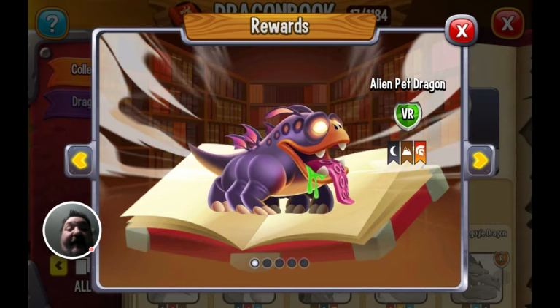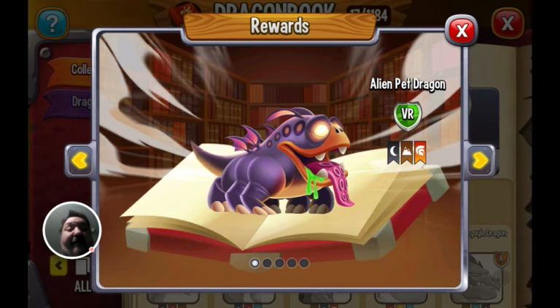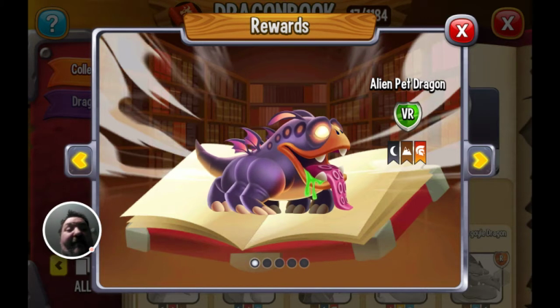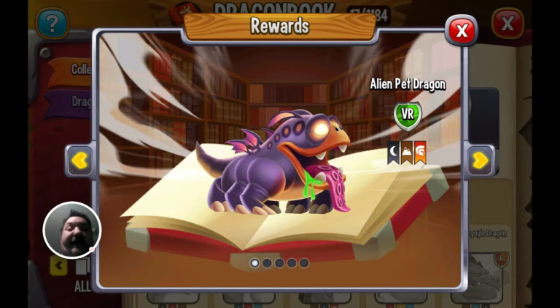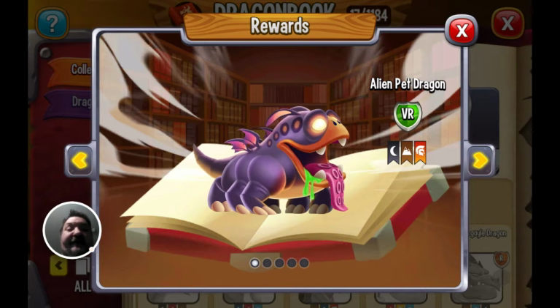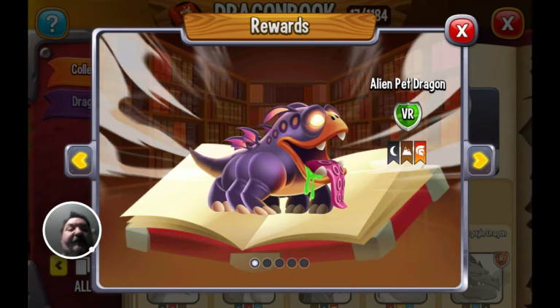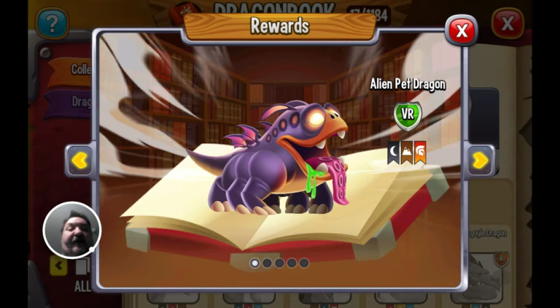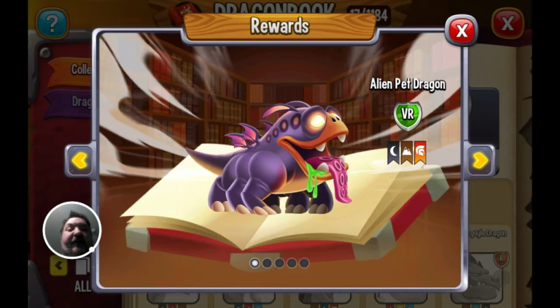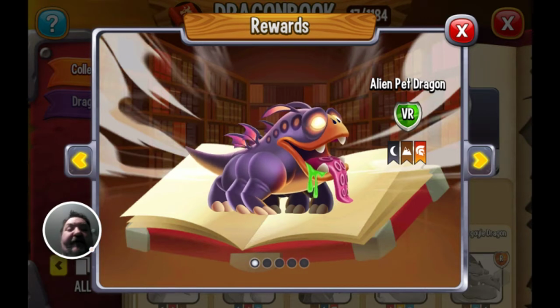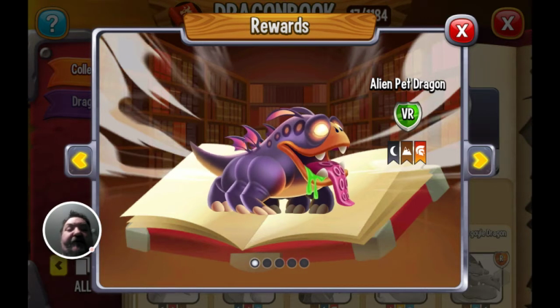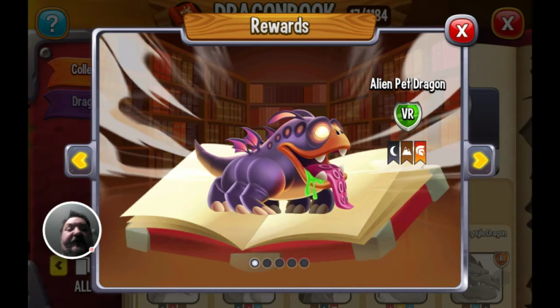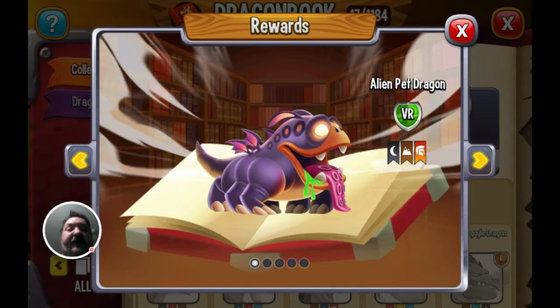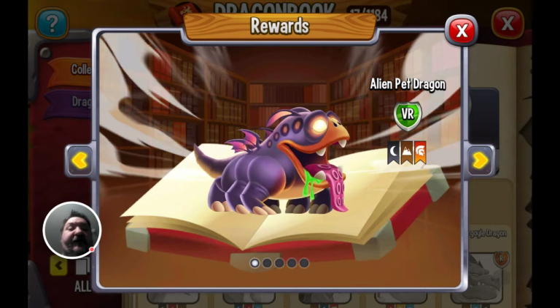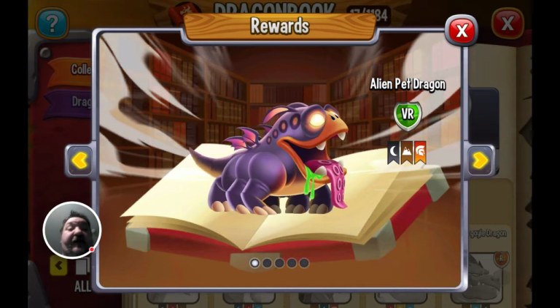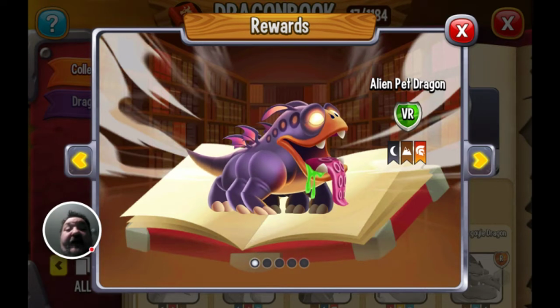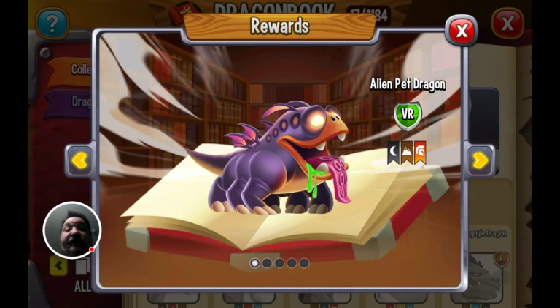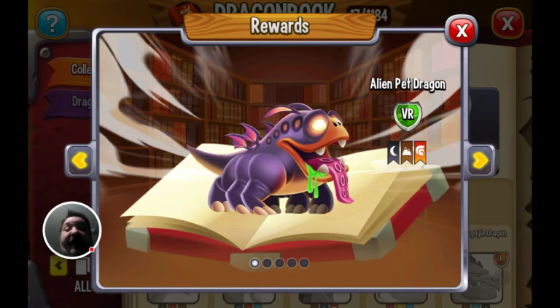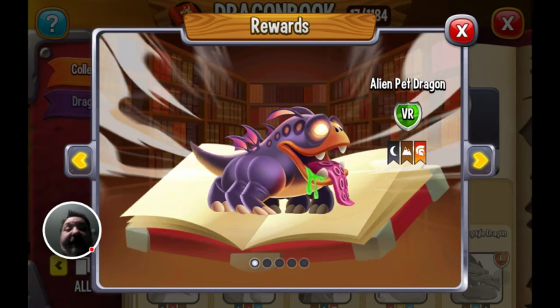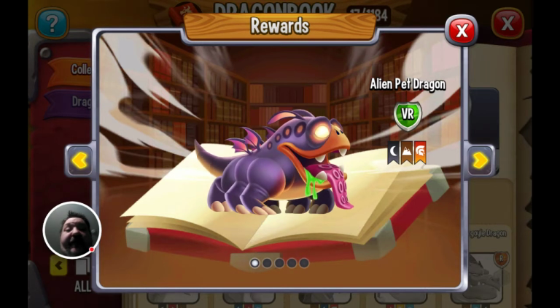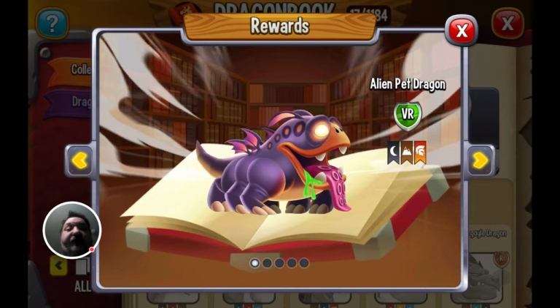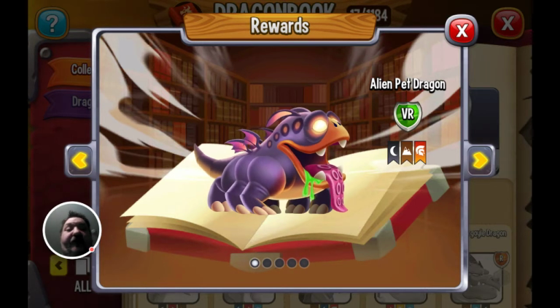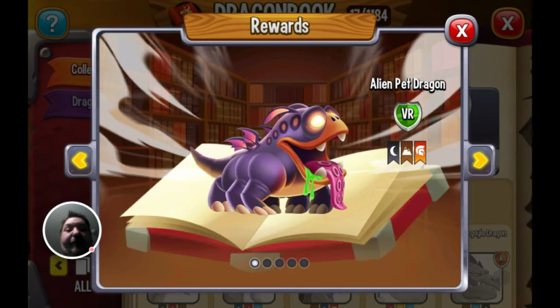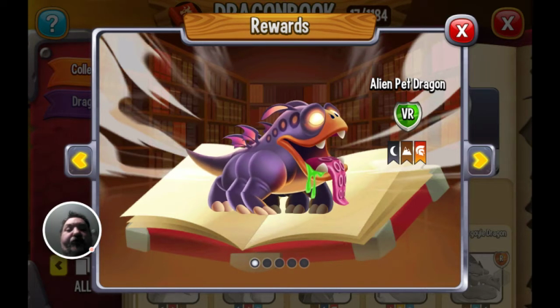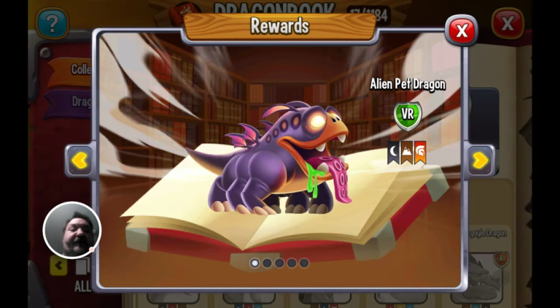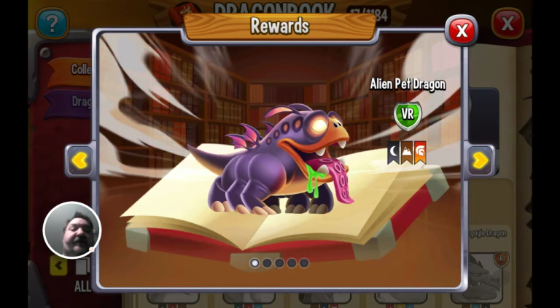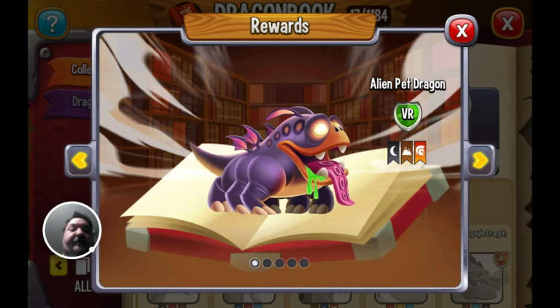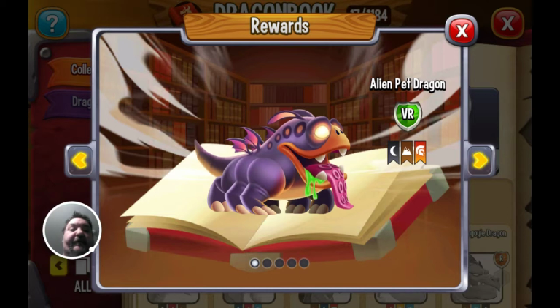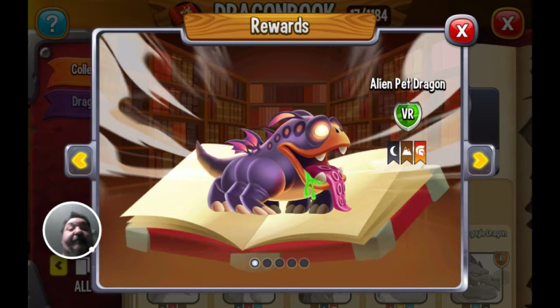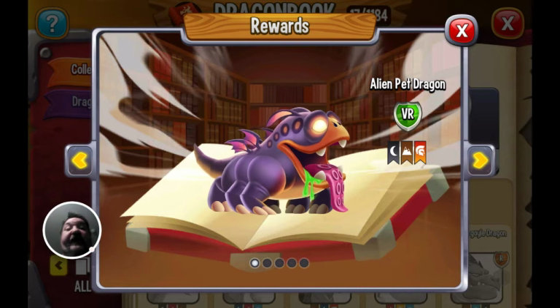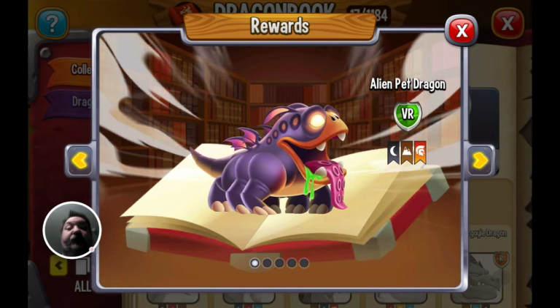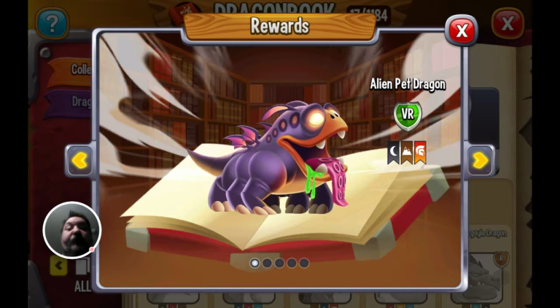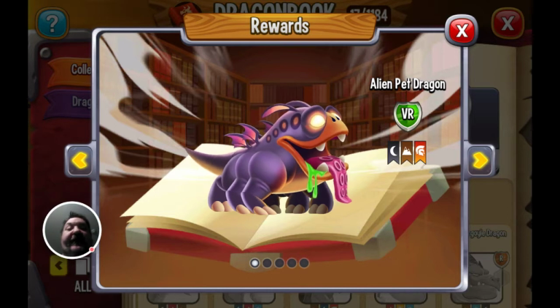I reckon it's an original design and it's very different — it's not a typical dragon. That's why I give it an 8.